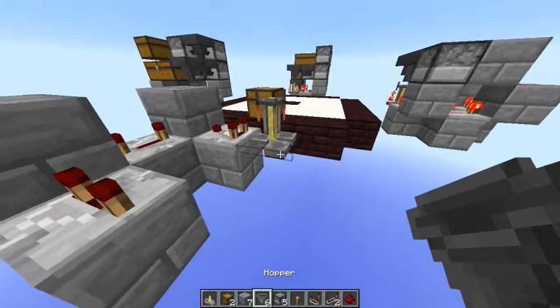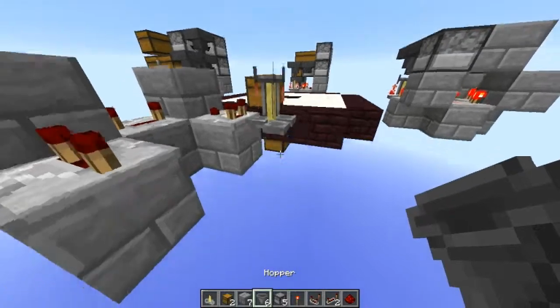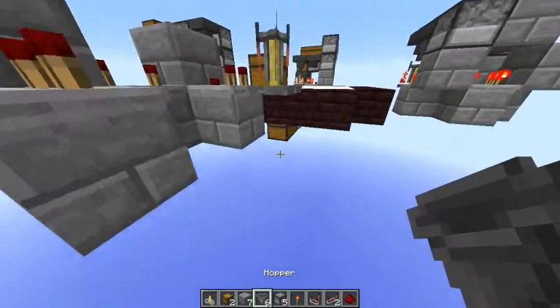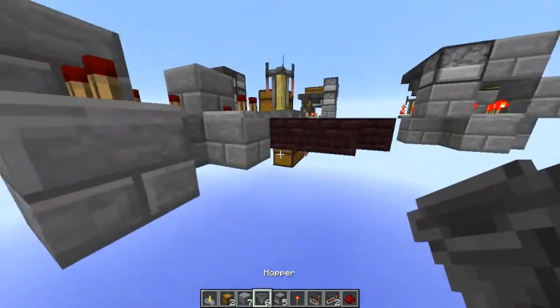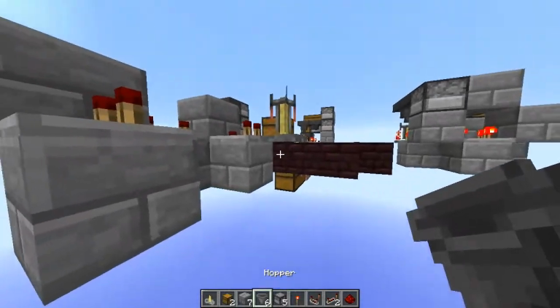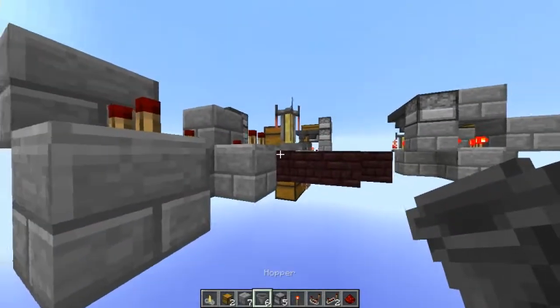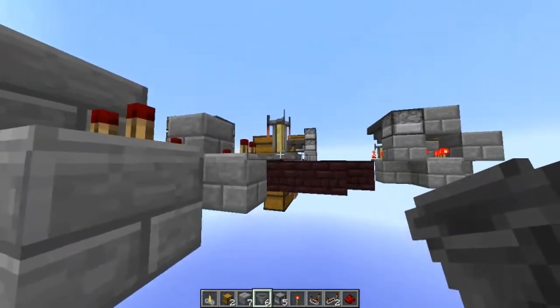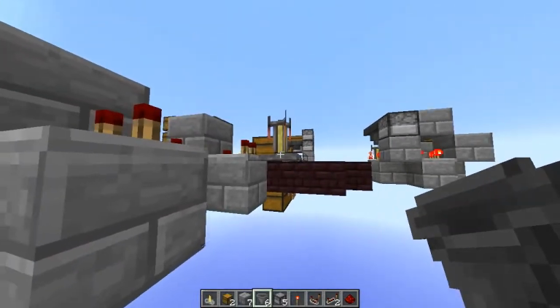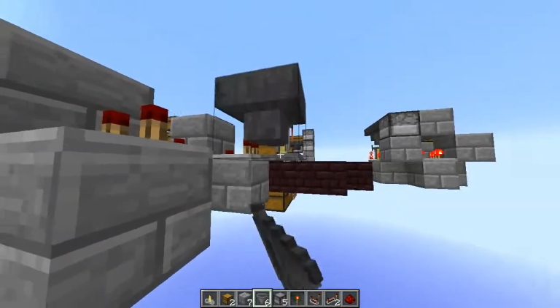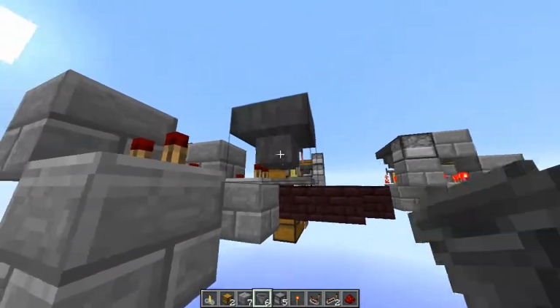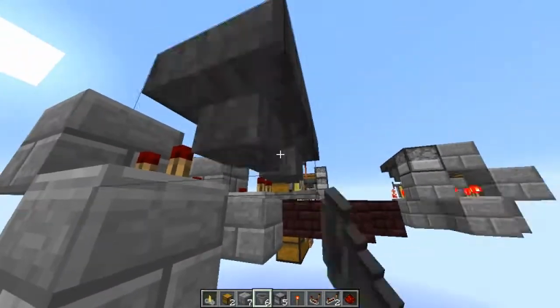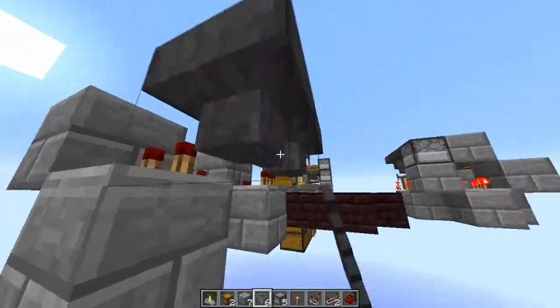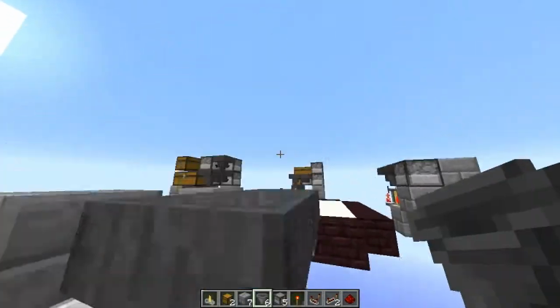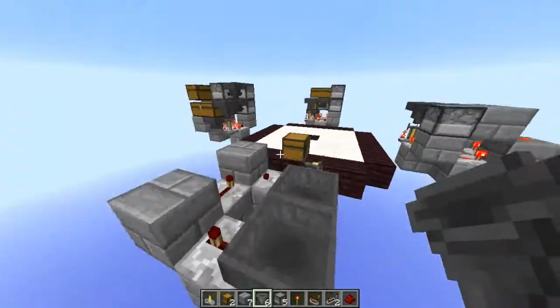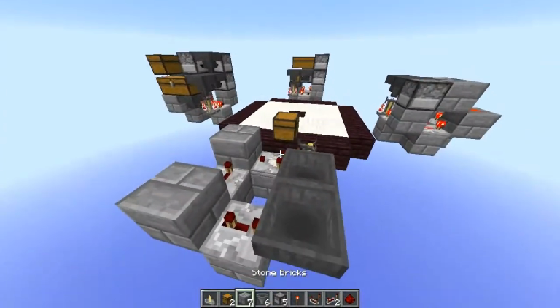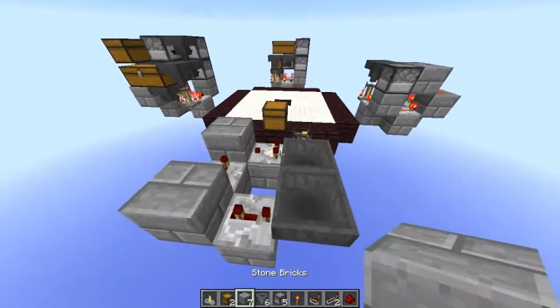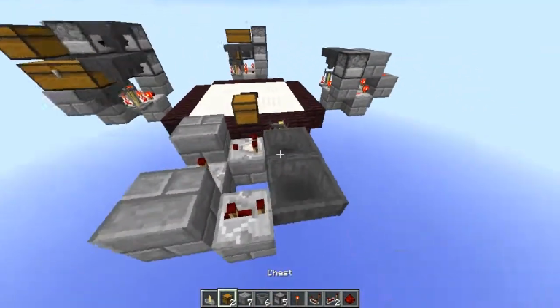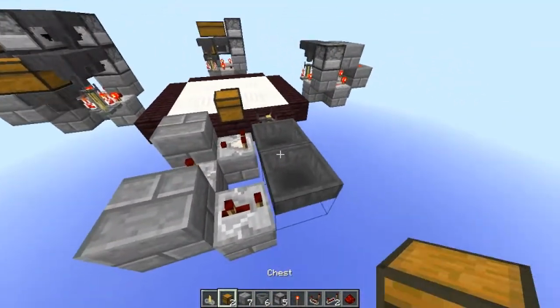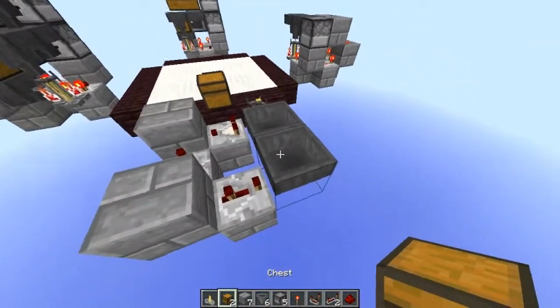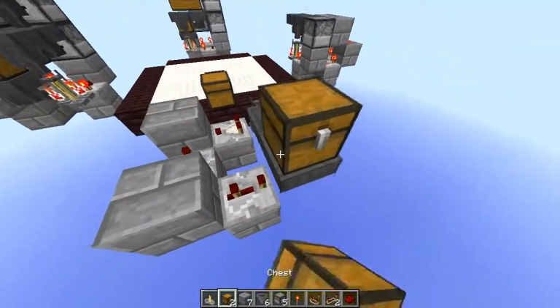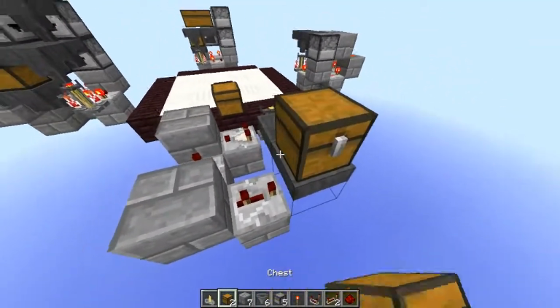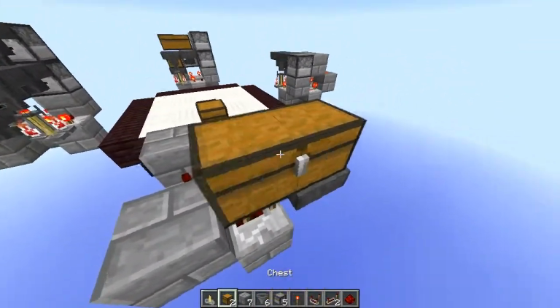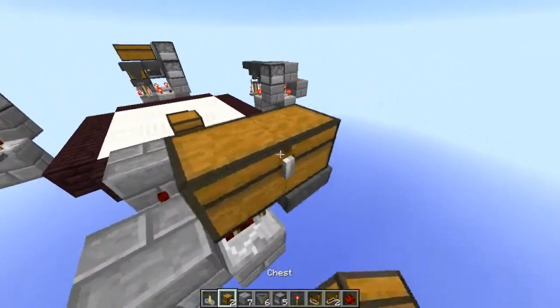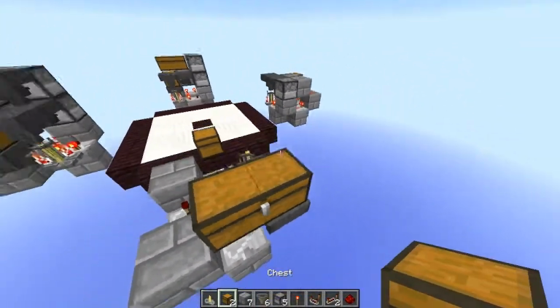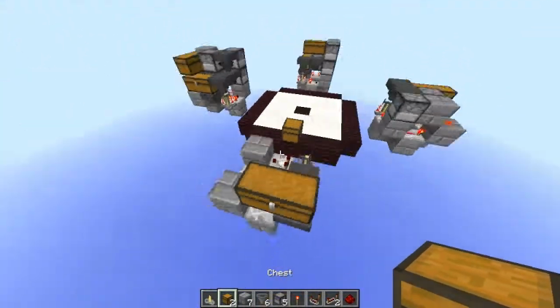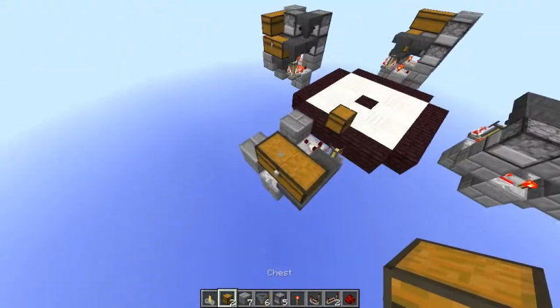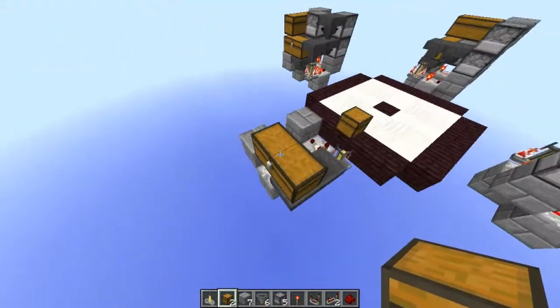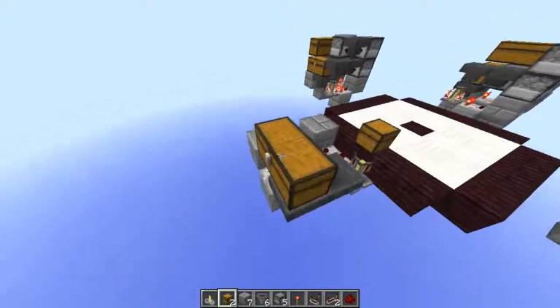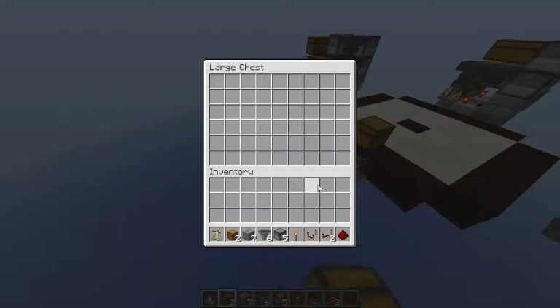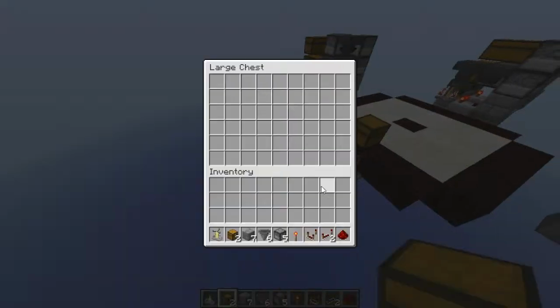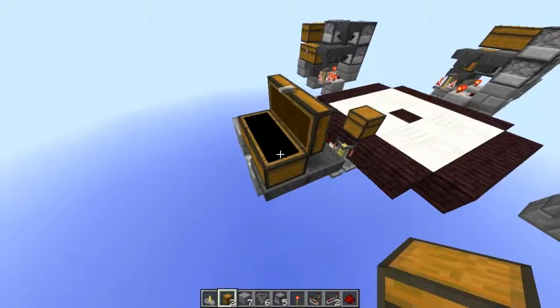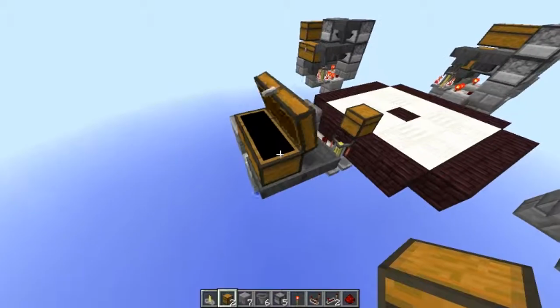Then you want to have your hoppers like so, and put your chest on top of that. This is where your water bottles will go.